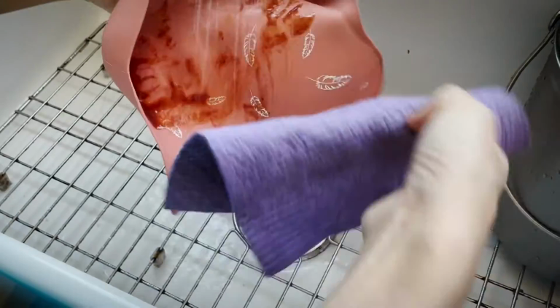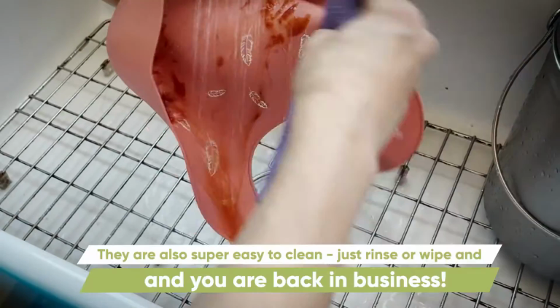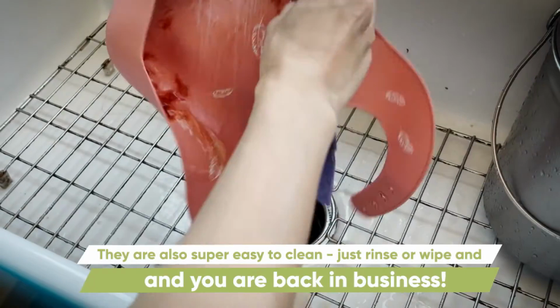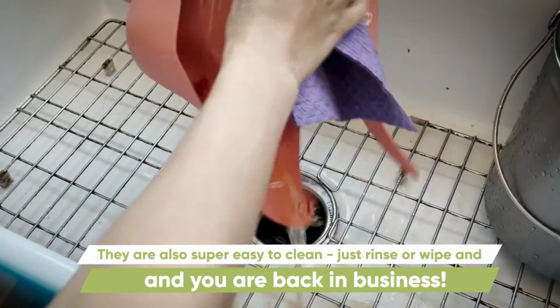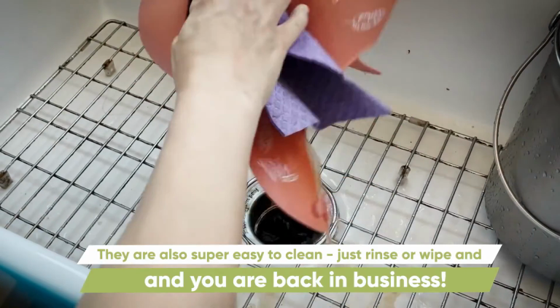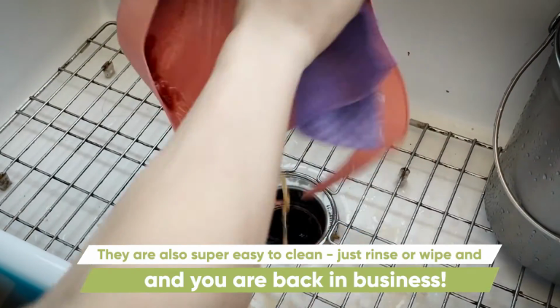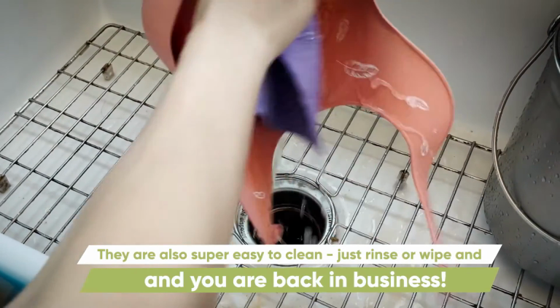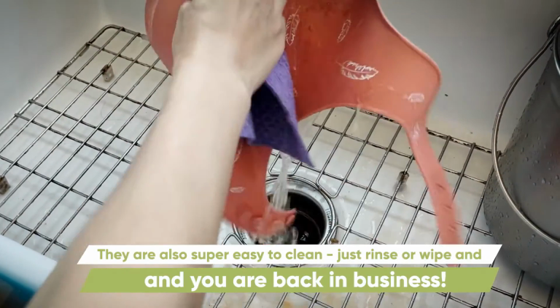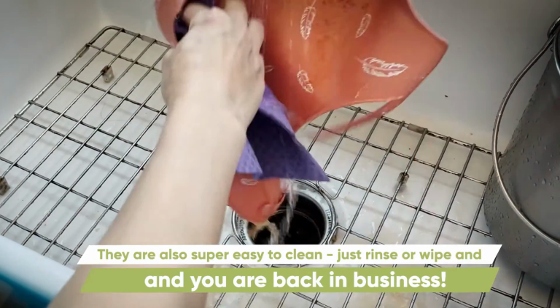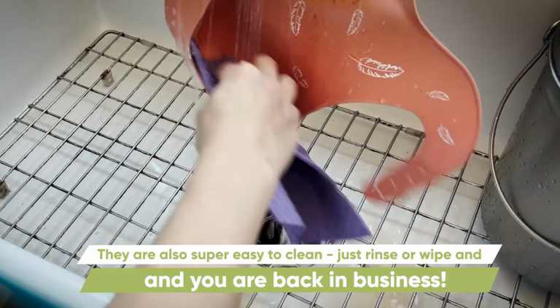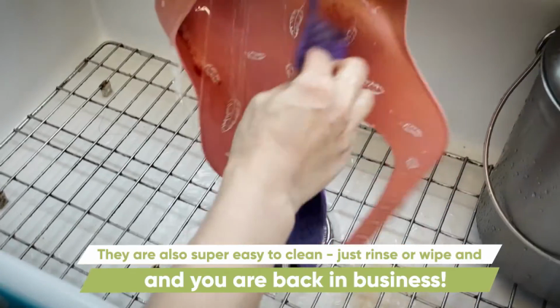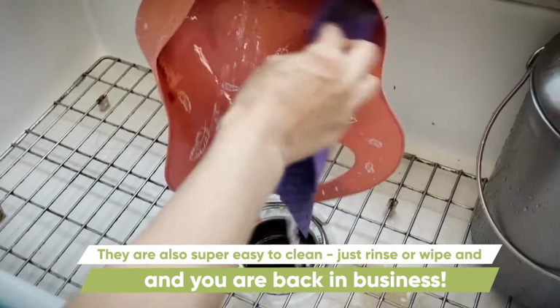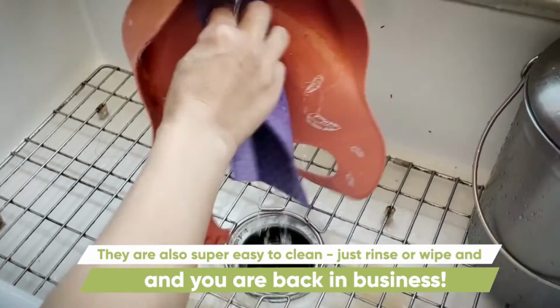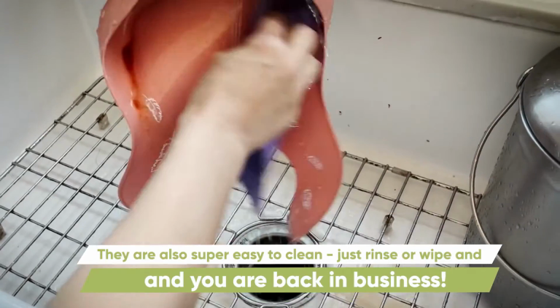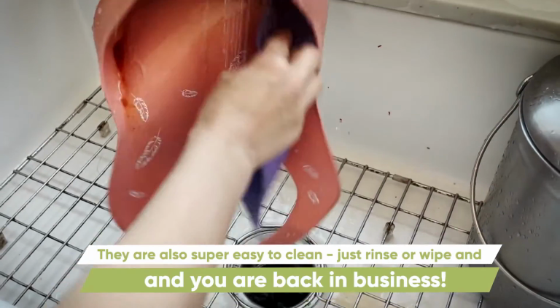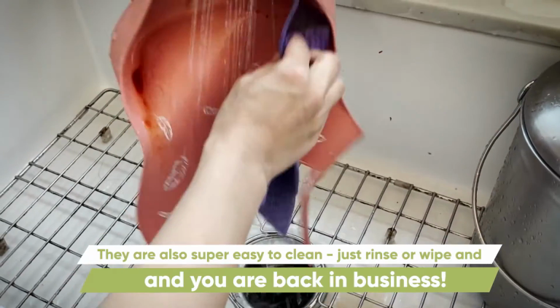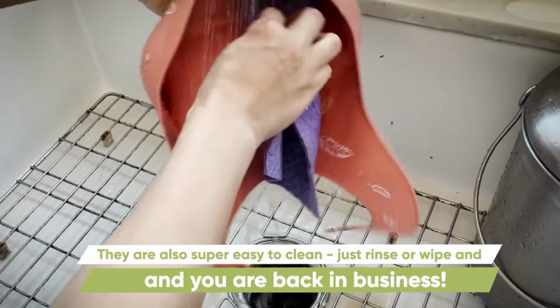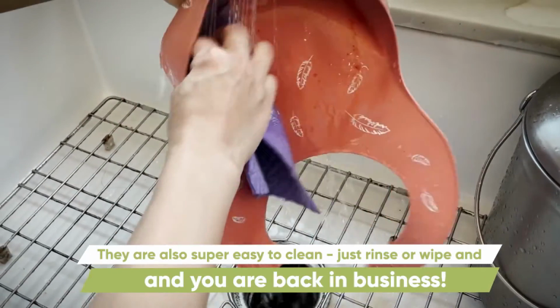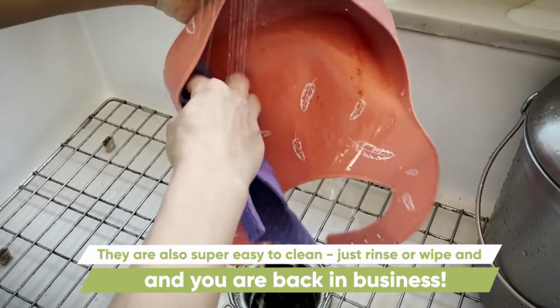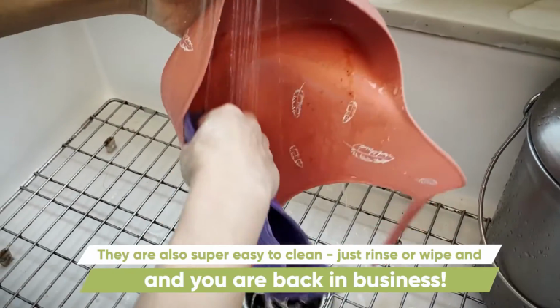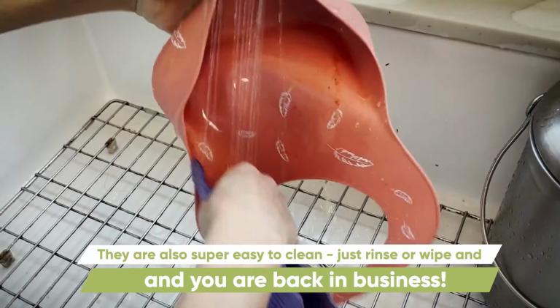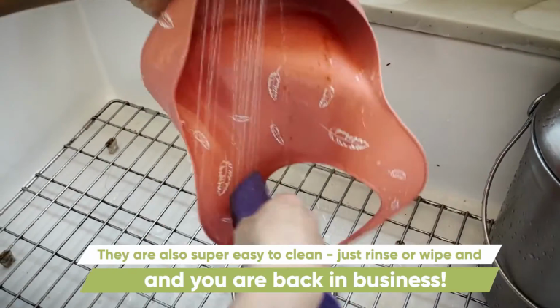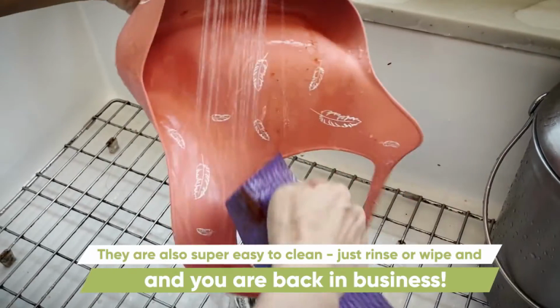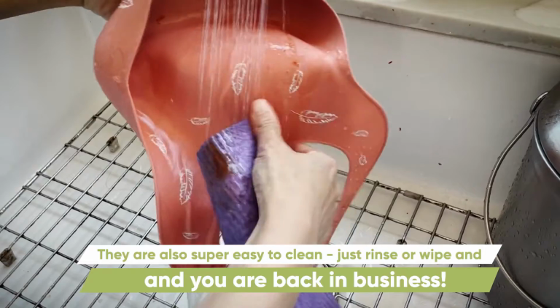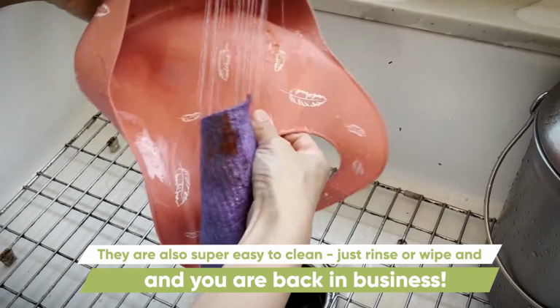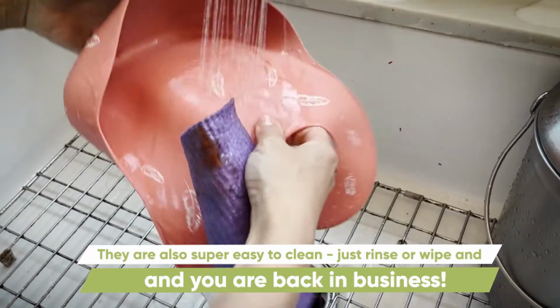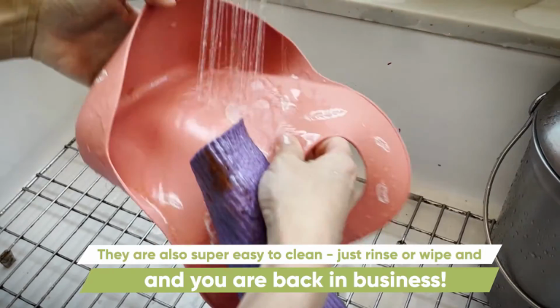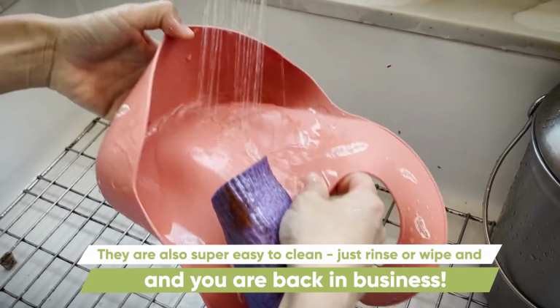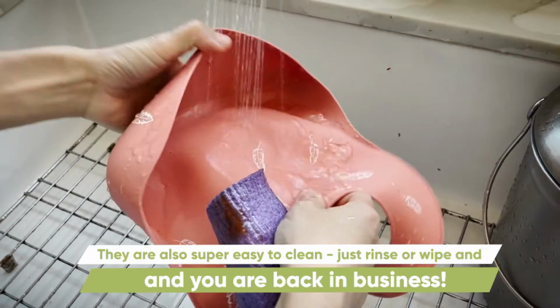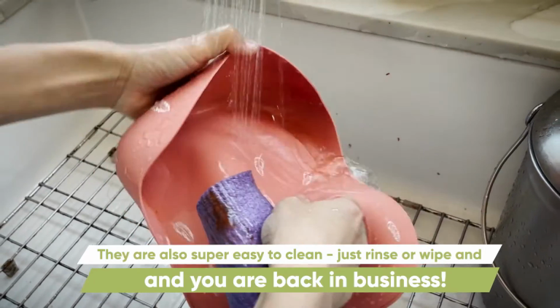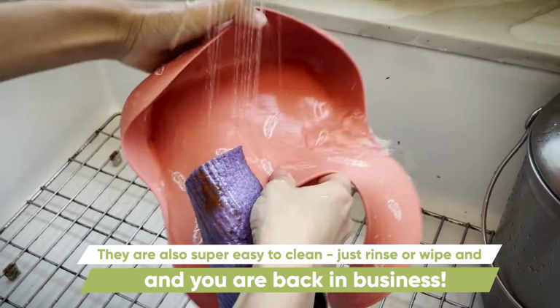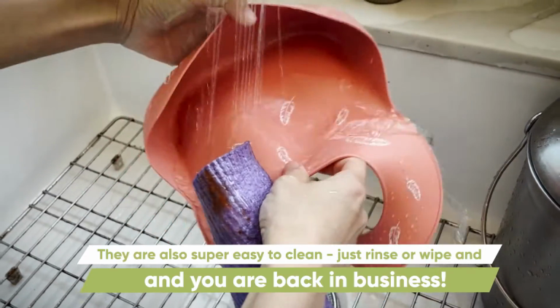They are also super easy to clean. Just rinse or wipe and you are back in business.